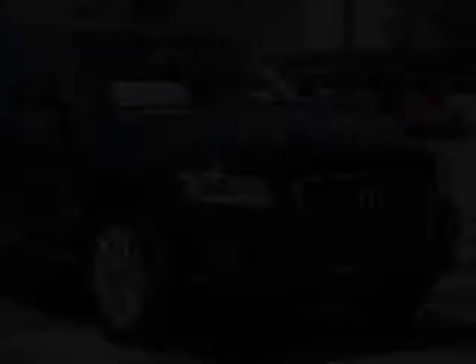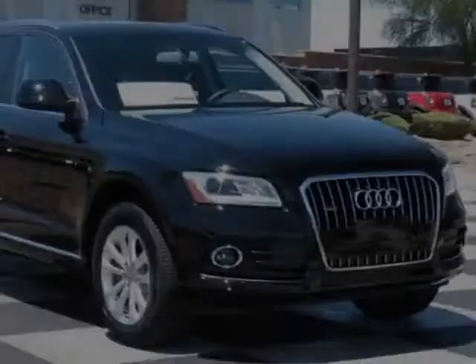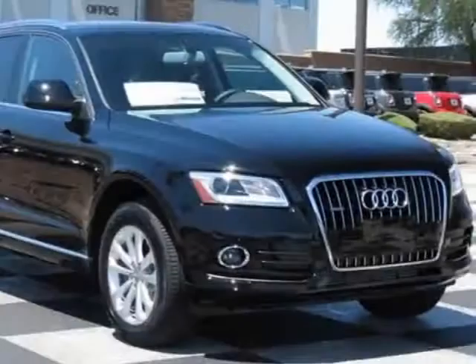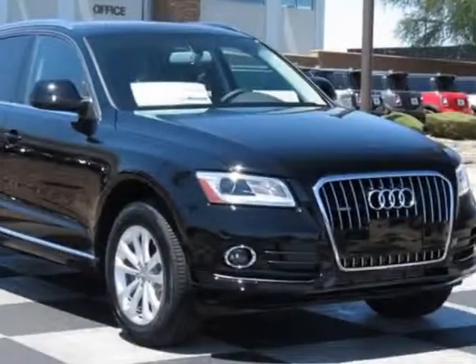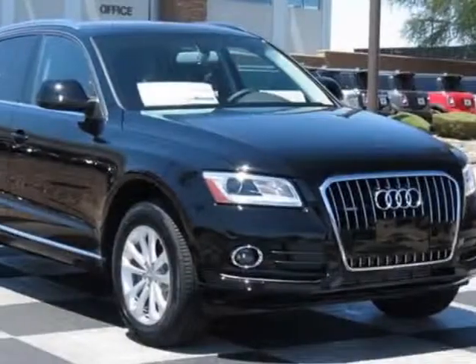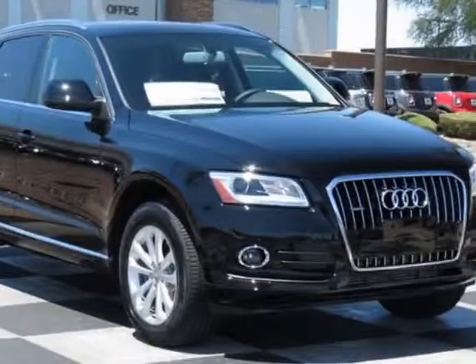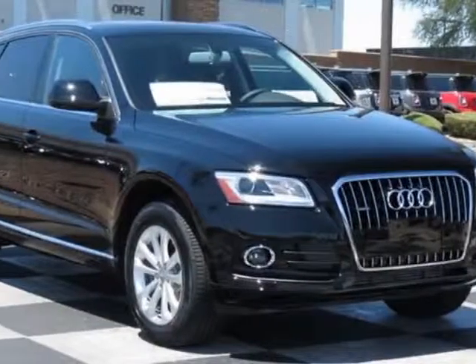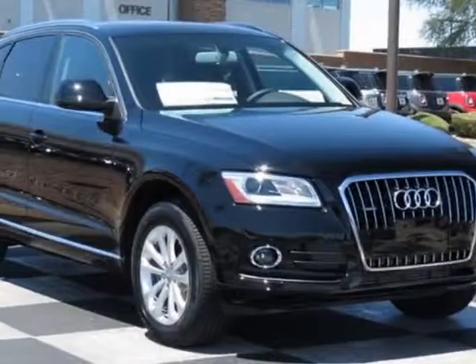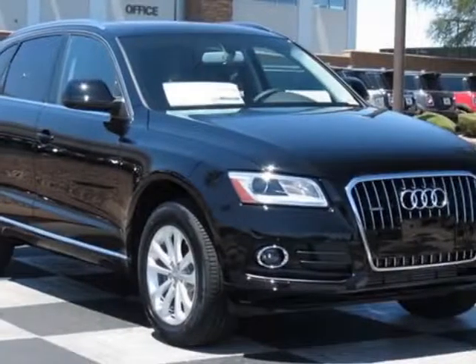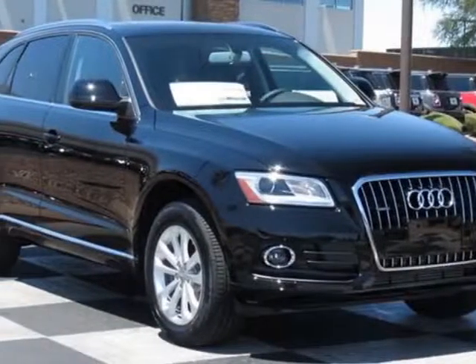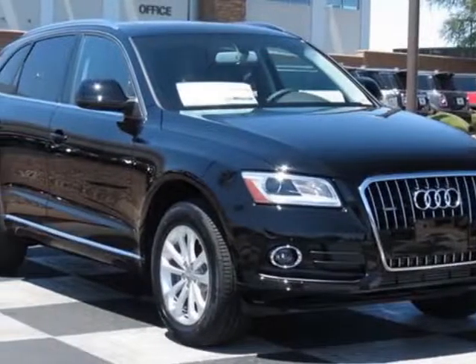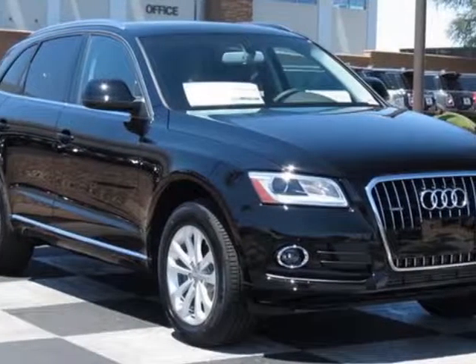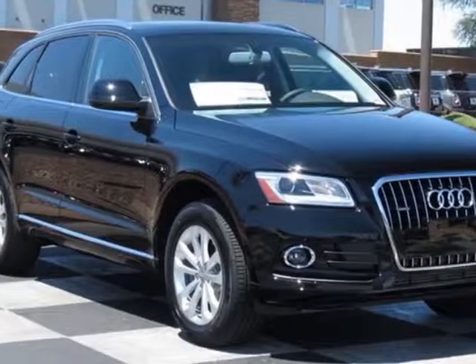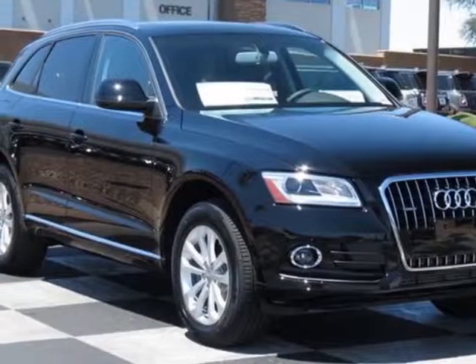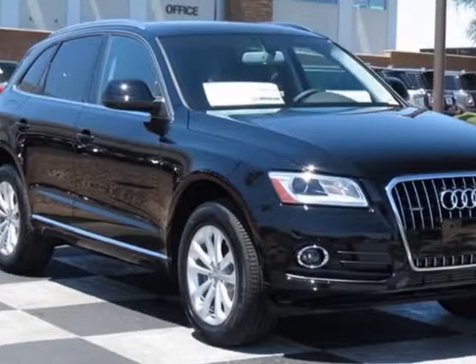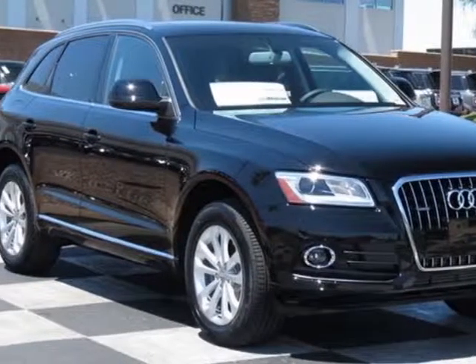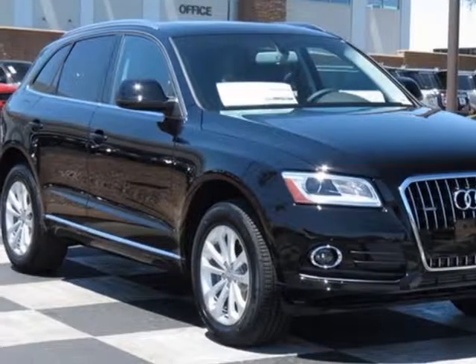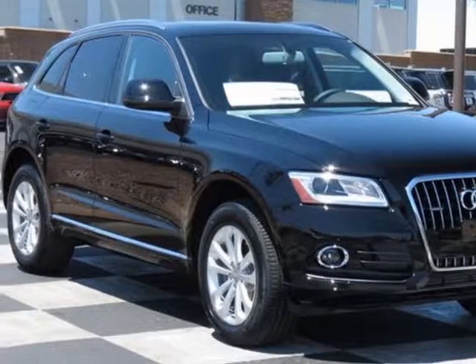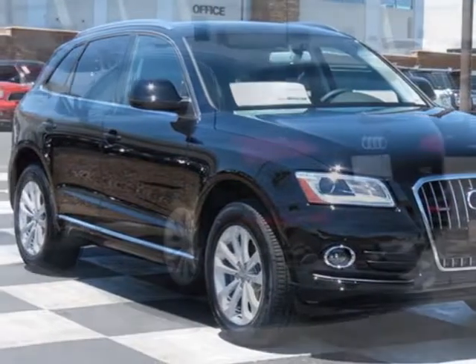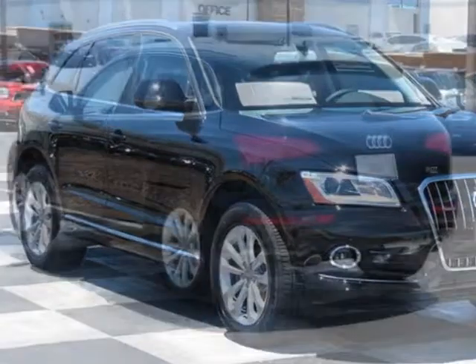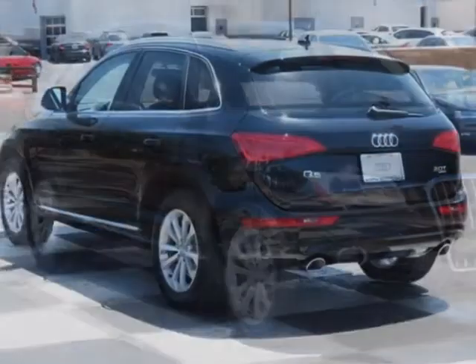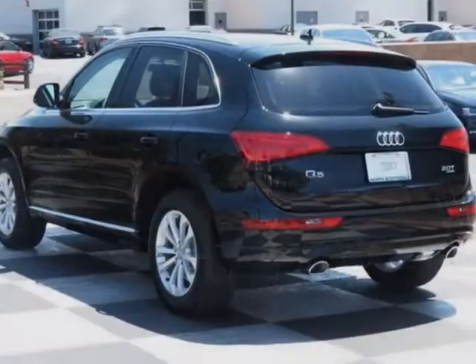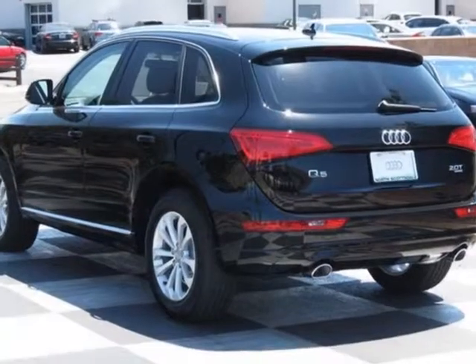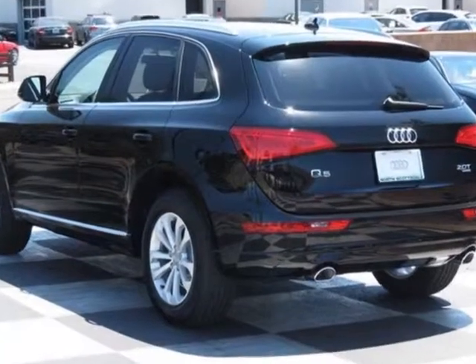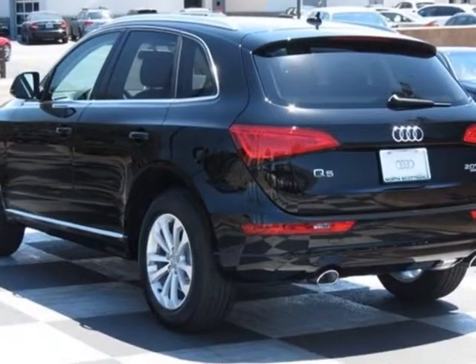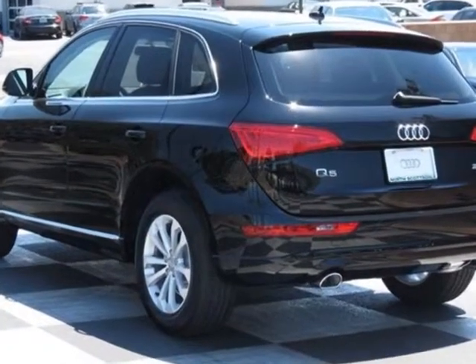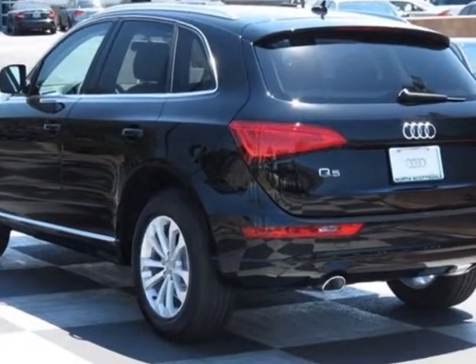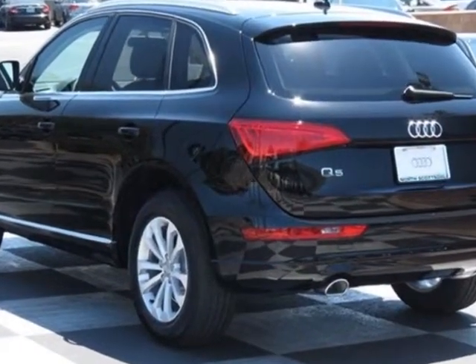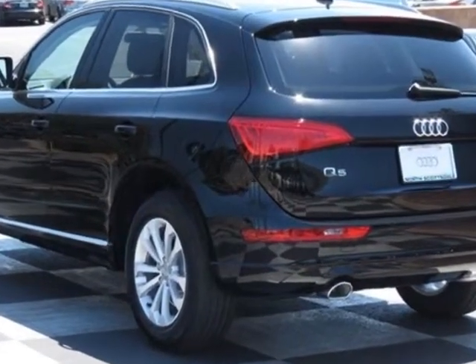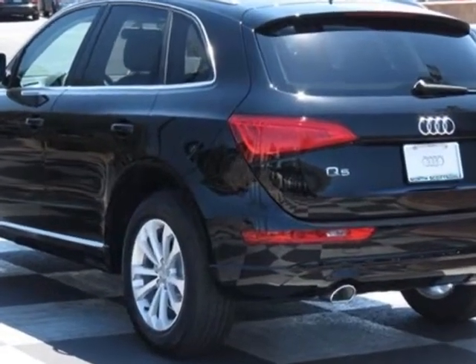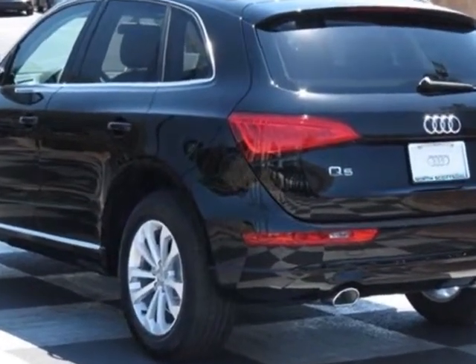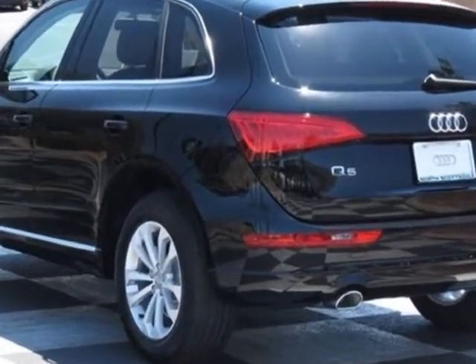Come take a look at this new 2014 Audi Q5. For your protection, this vehicle has a full factory warranty.